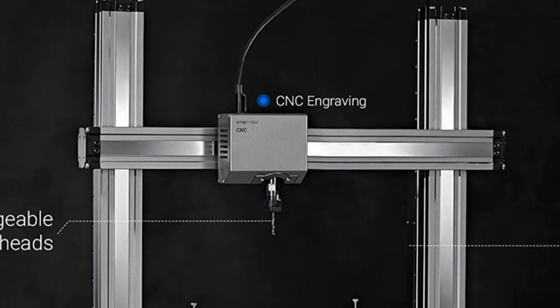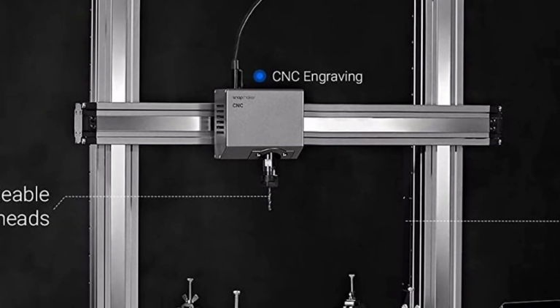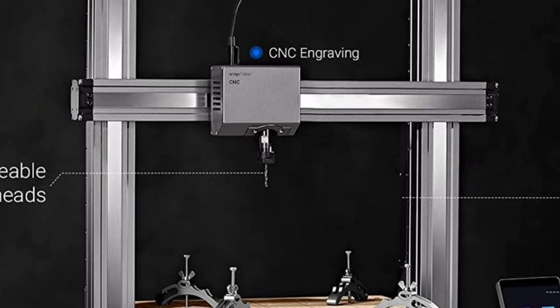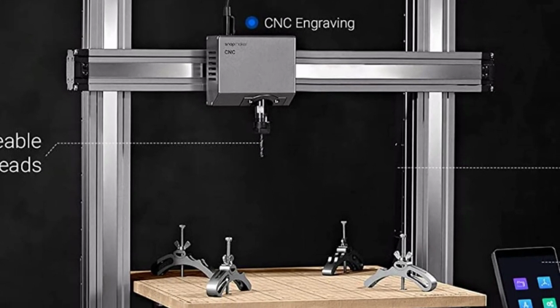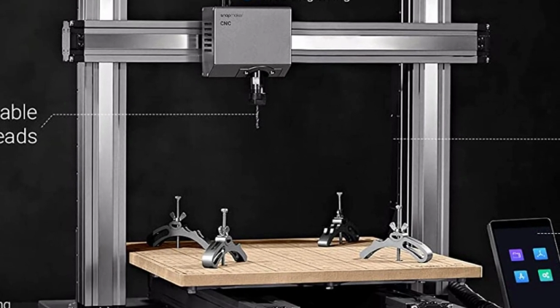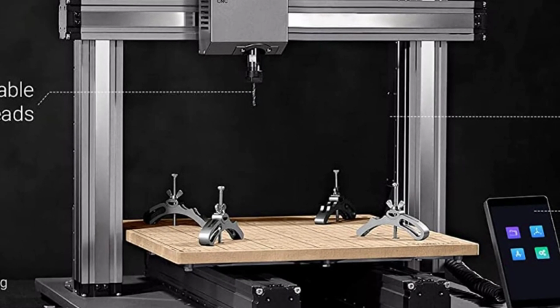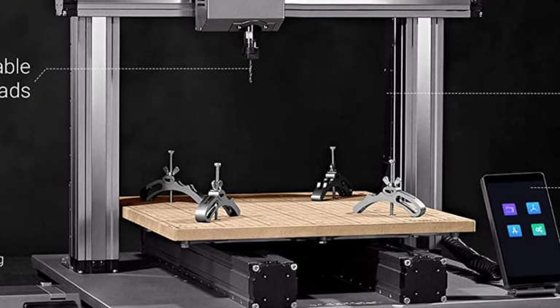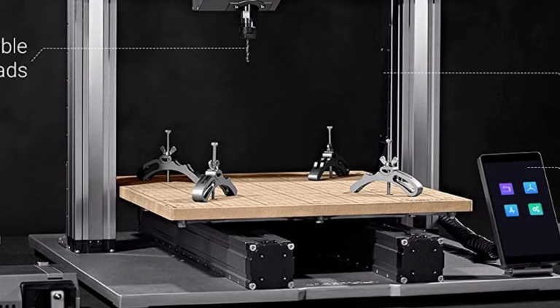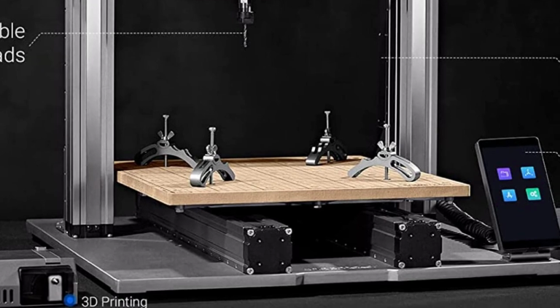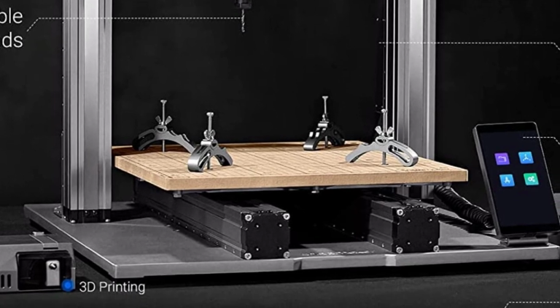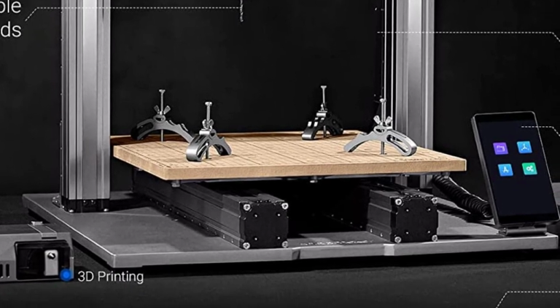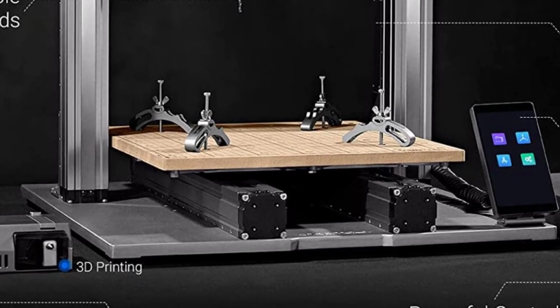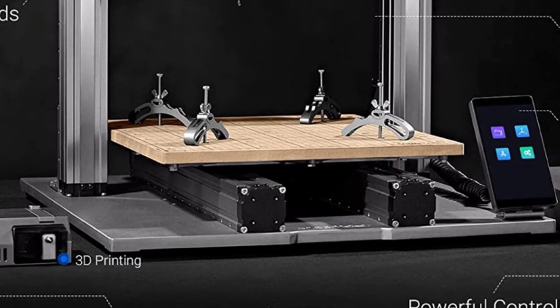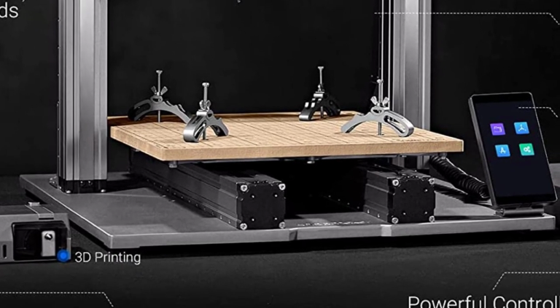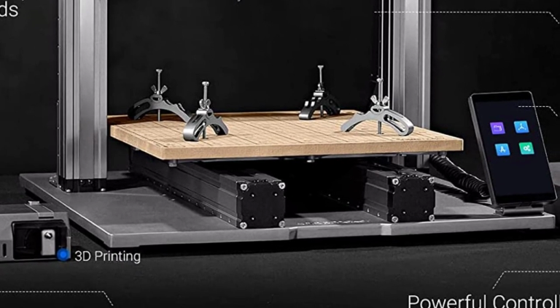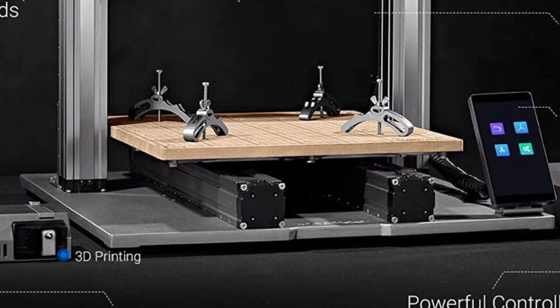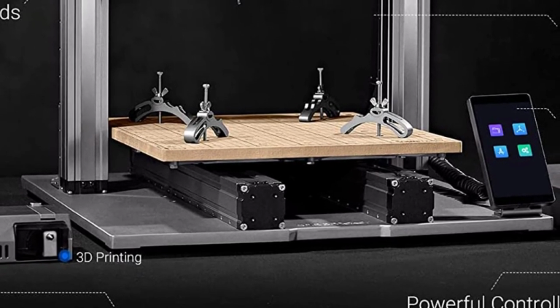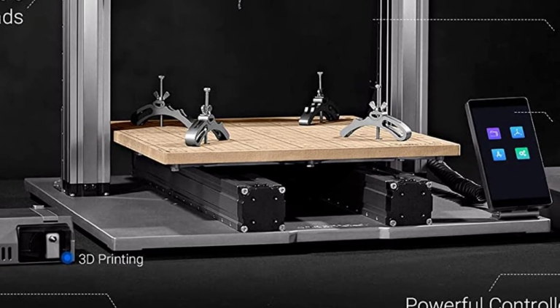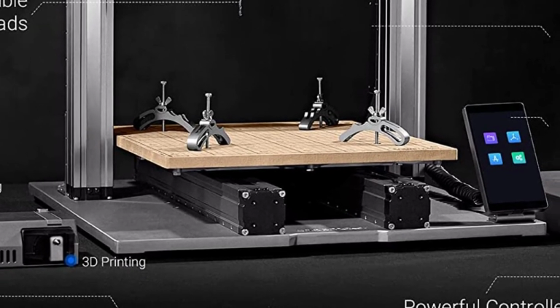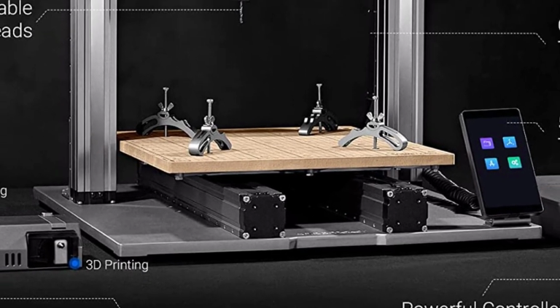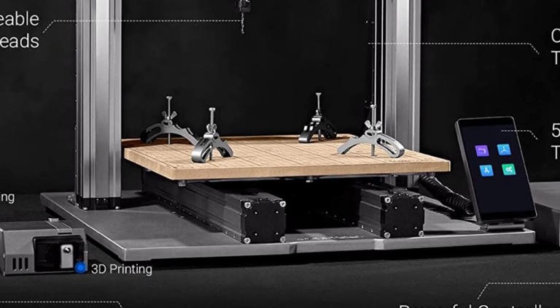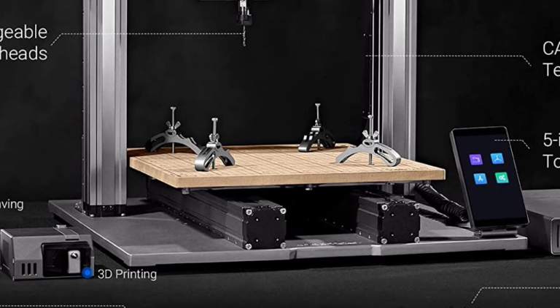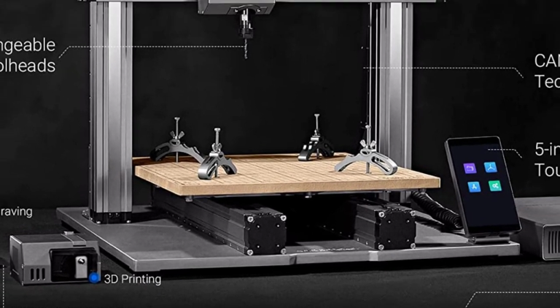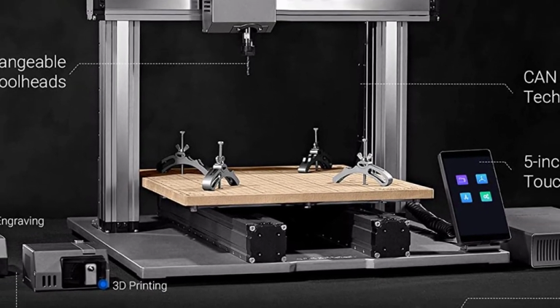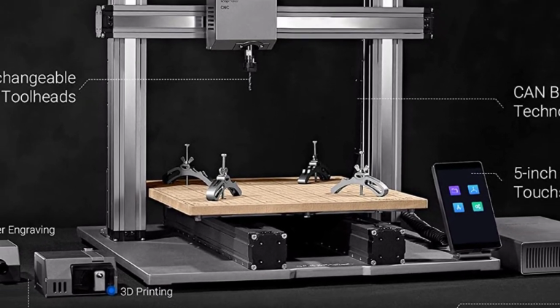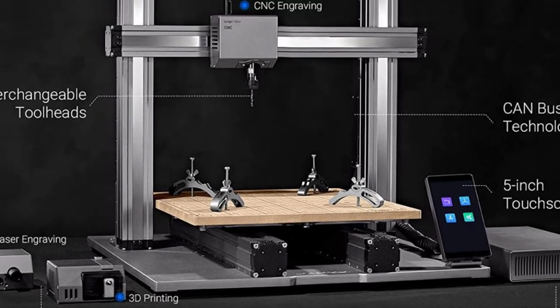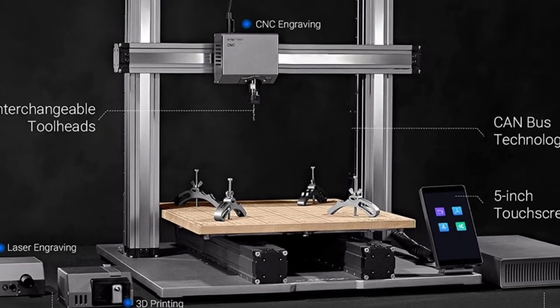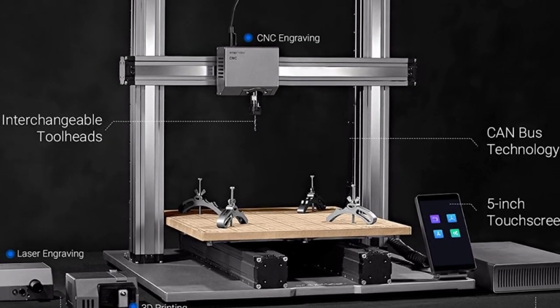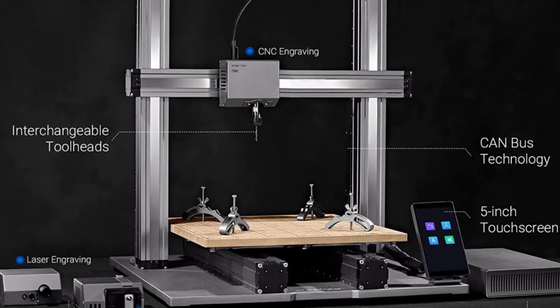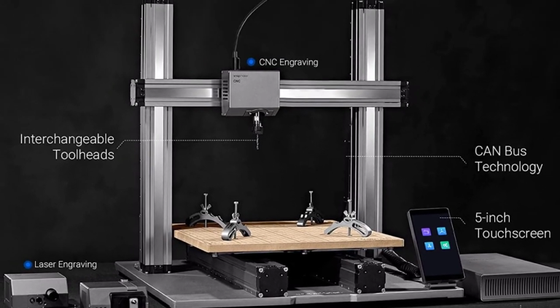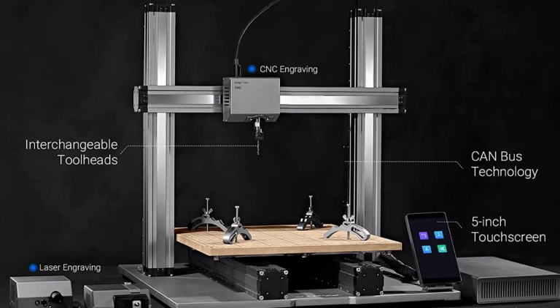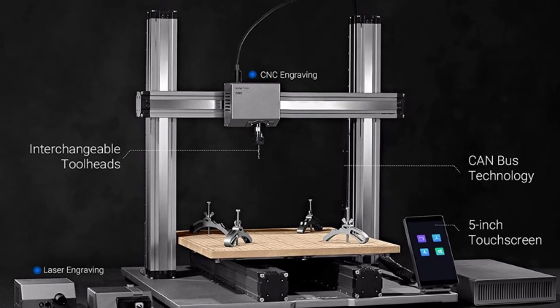On top of that, its Wi-Fi connectivity and a built-in camera let you effortlessly monitor your engraving process from anywhere.